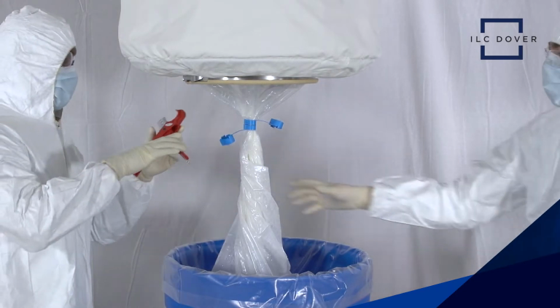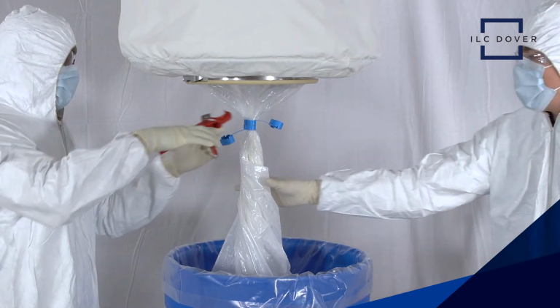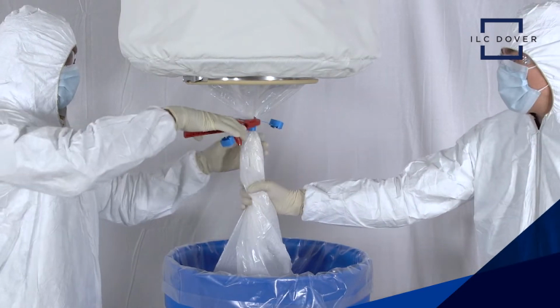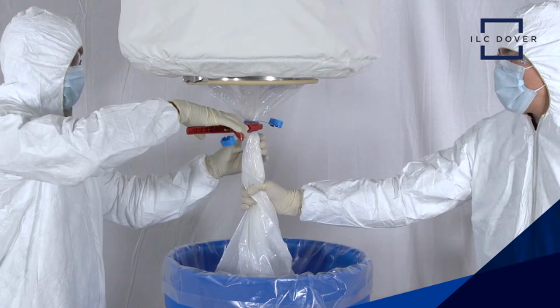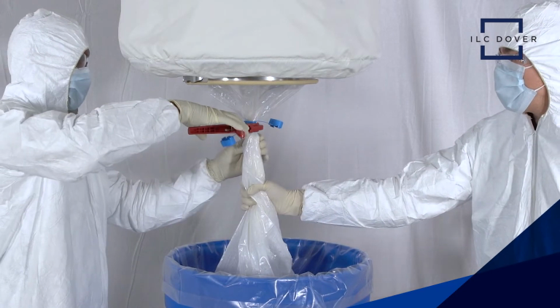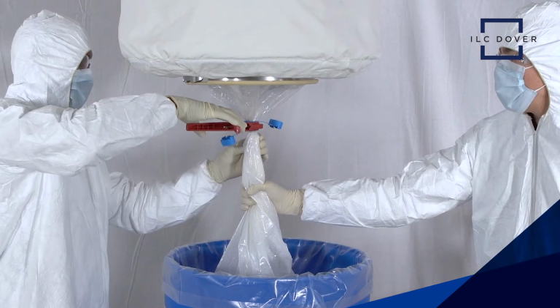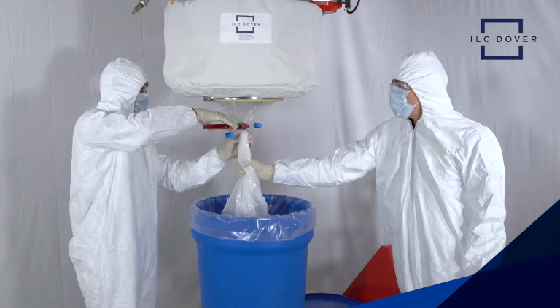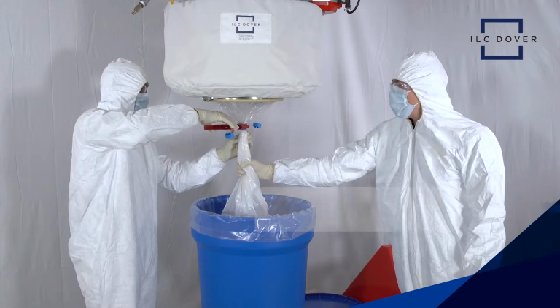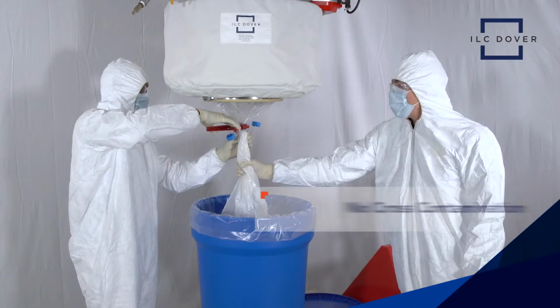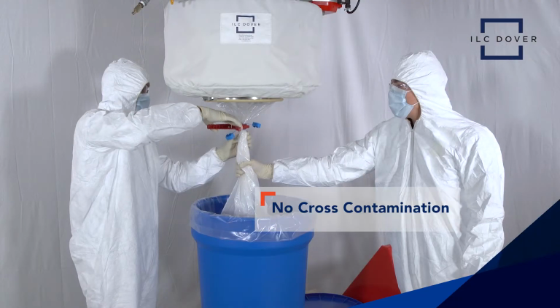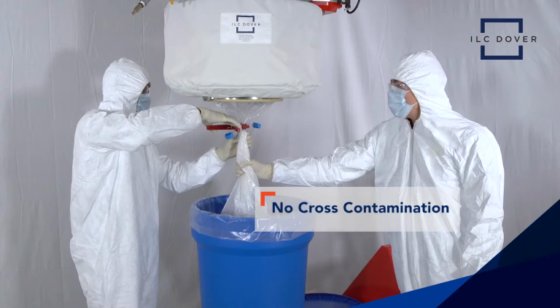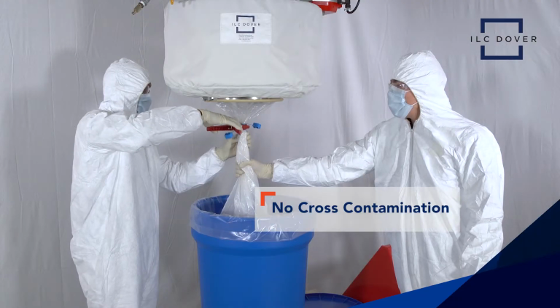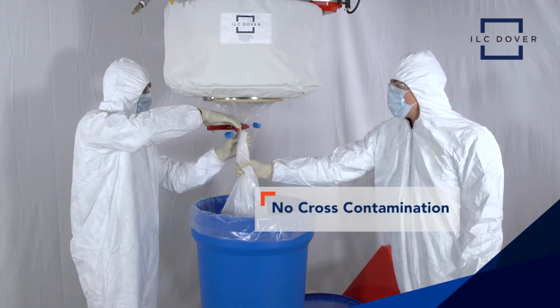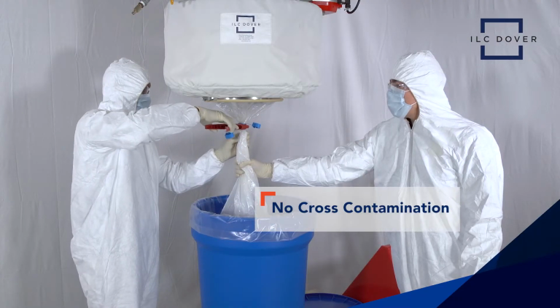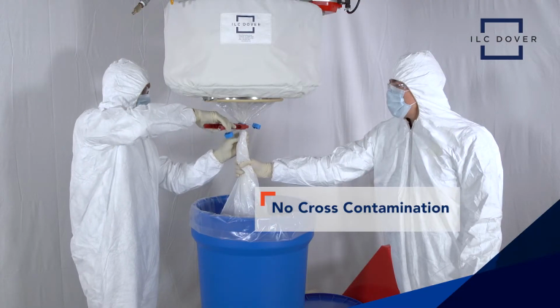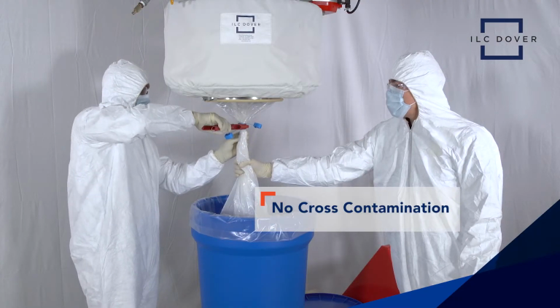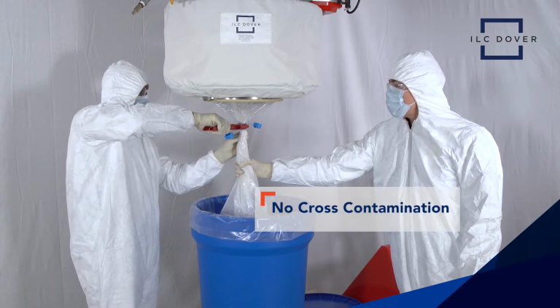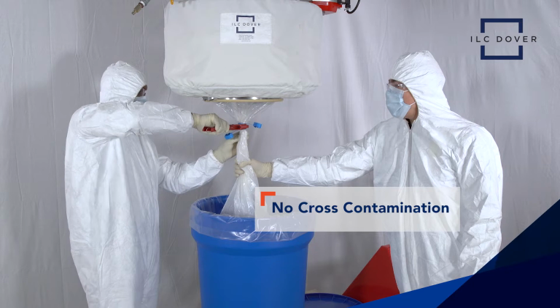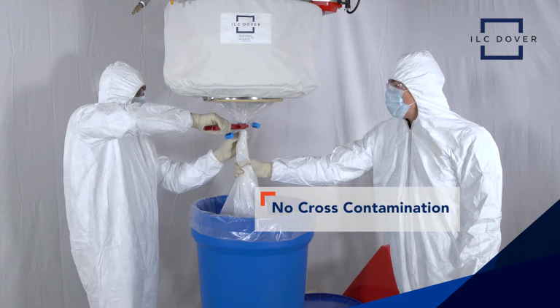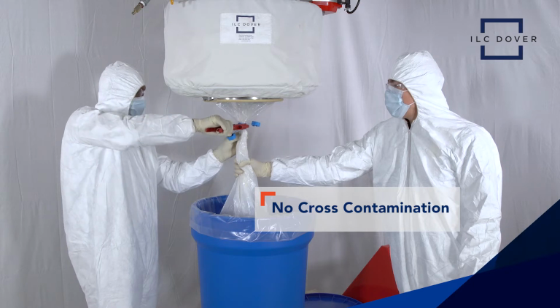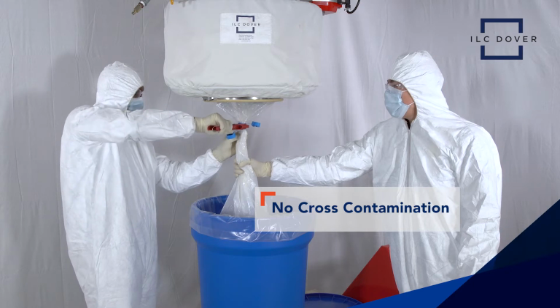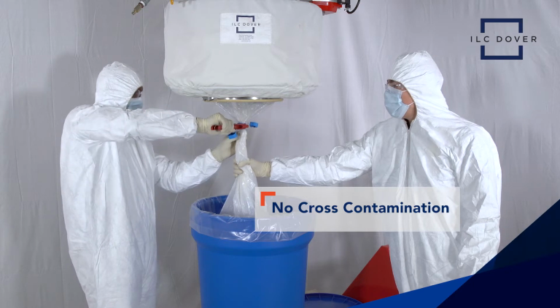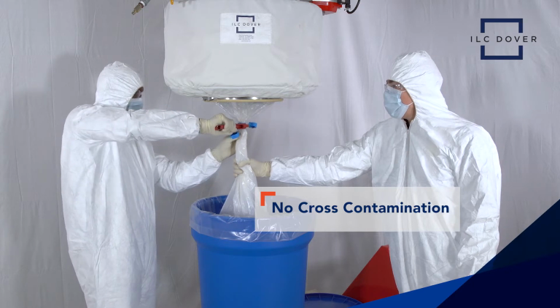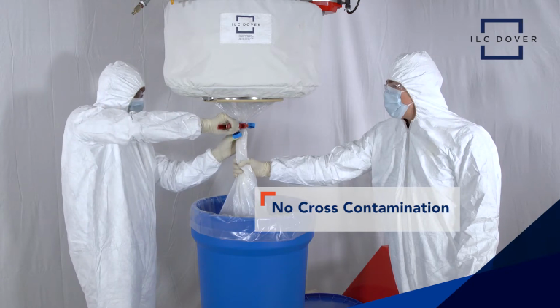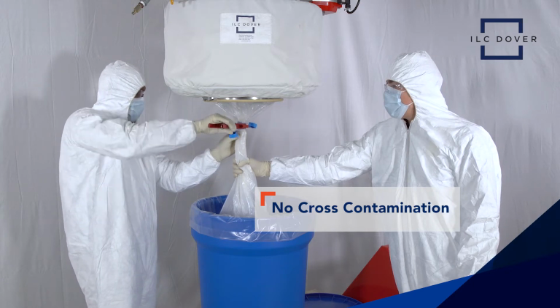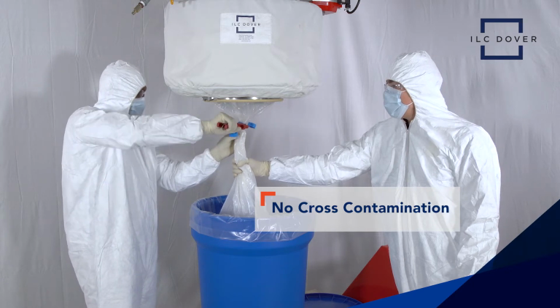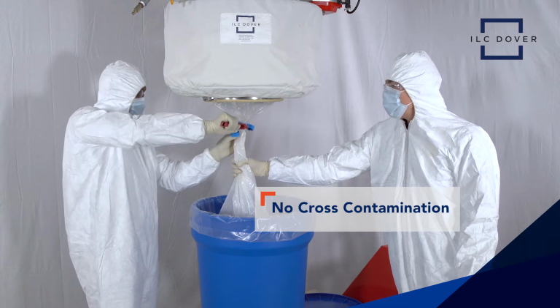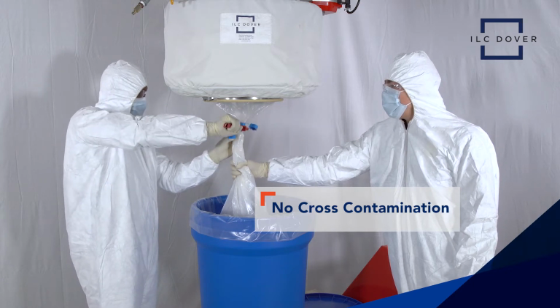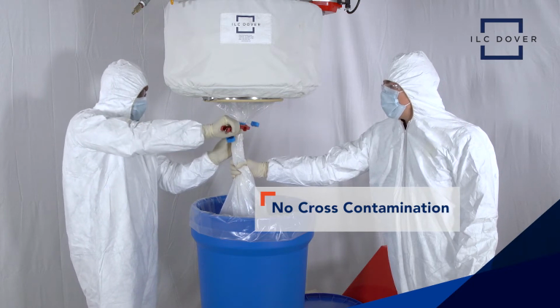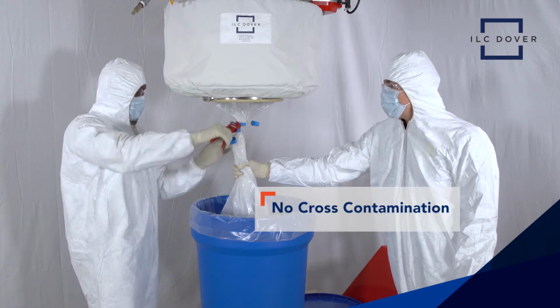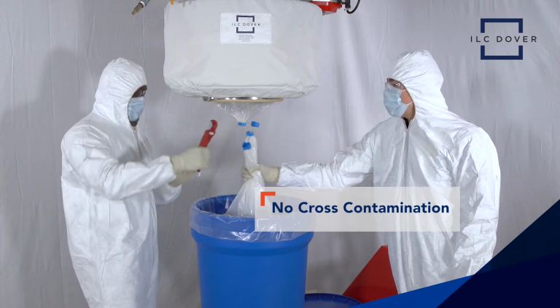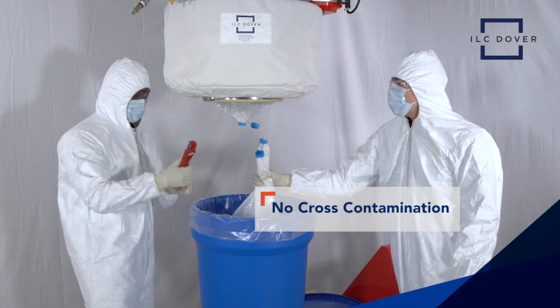Continuous liners eliminate the risk of cross-contamination between powders, protecting your operators, product purity, and your facility.